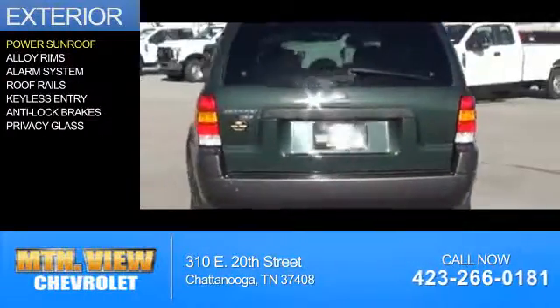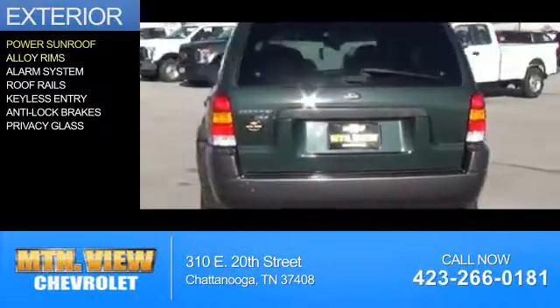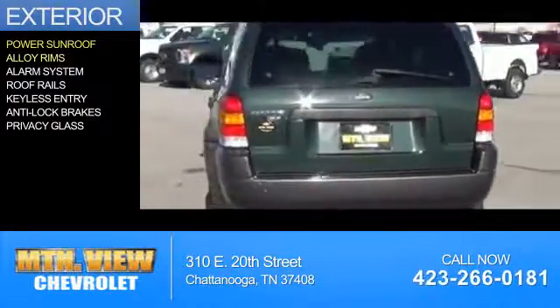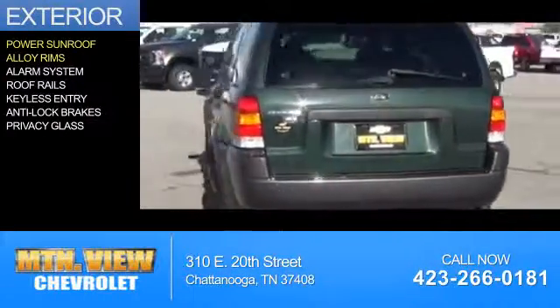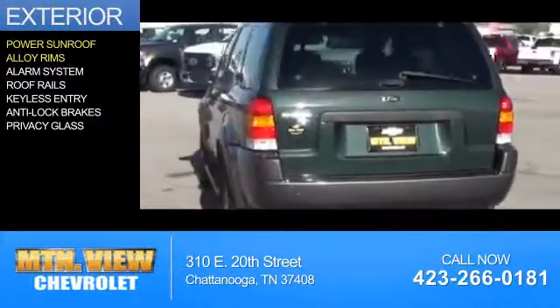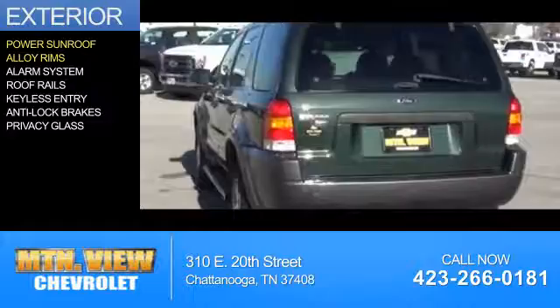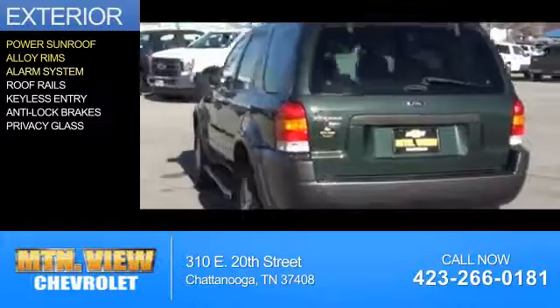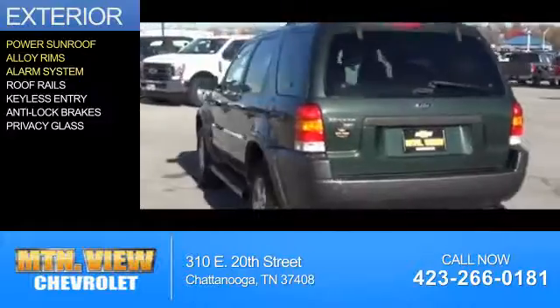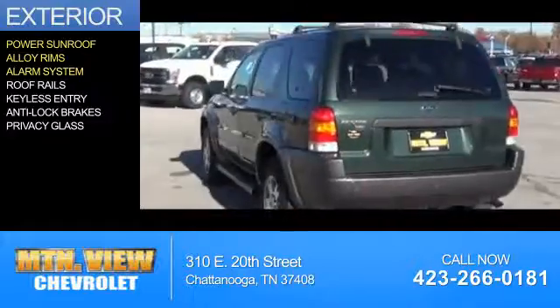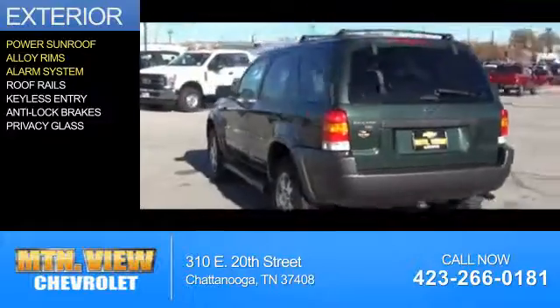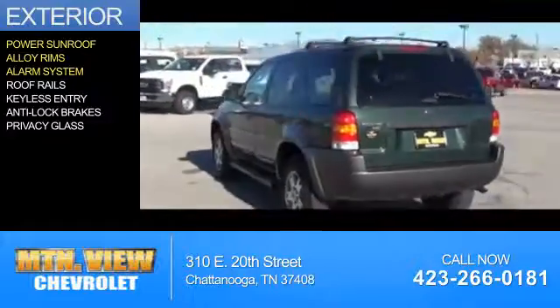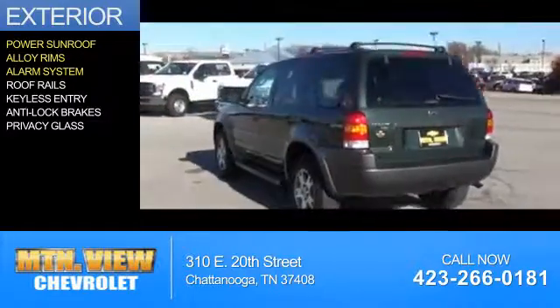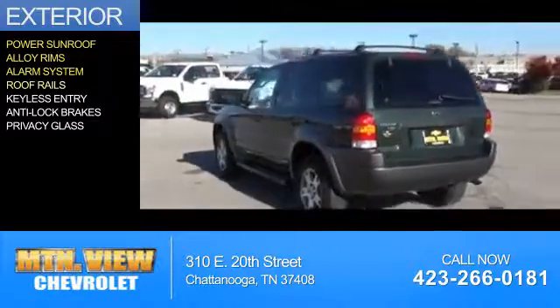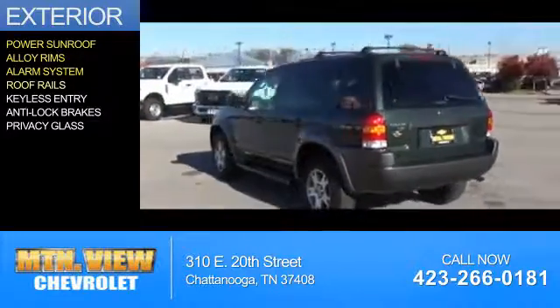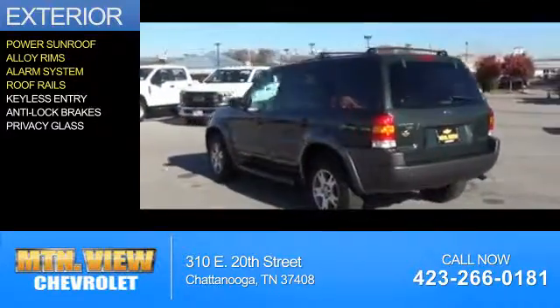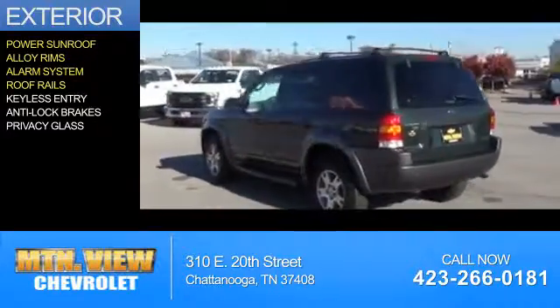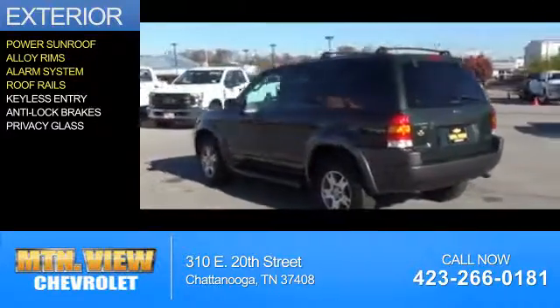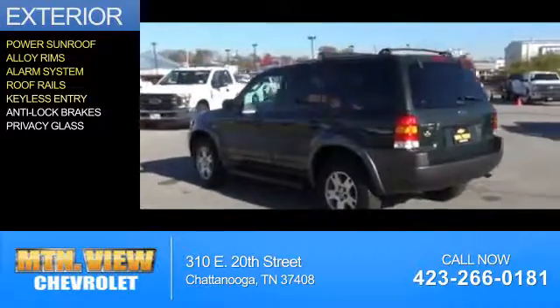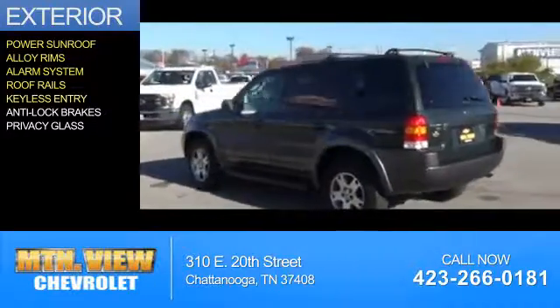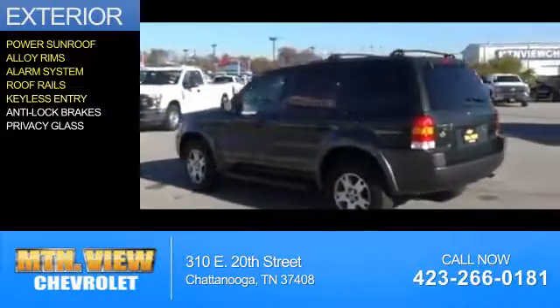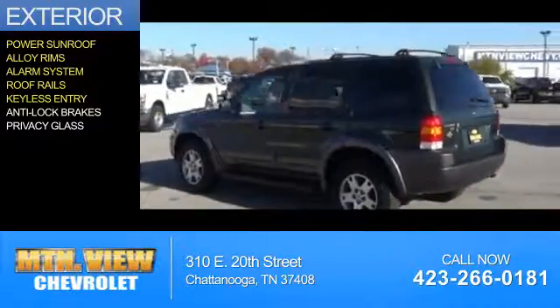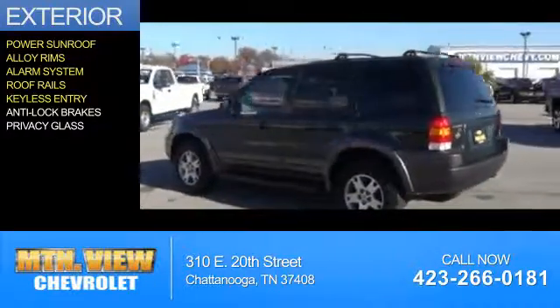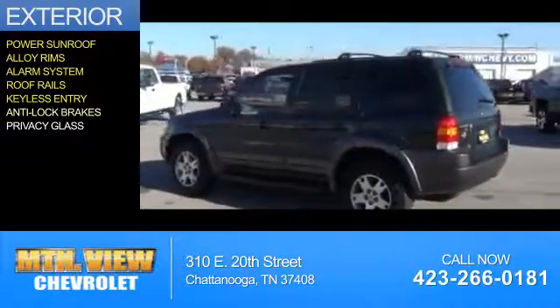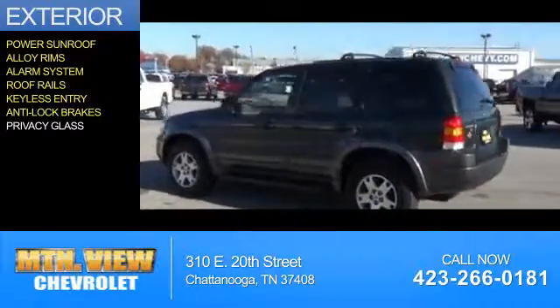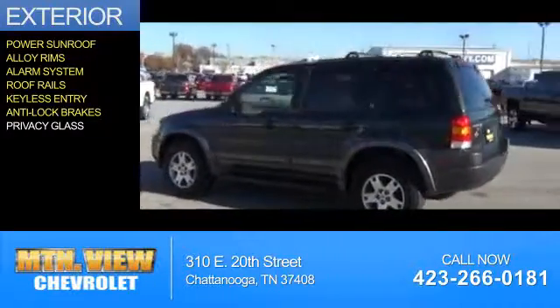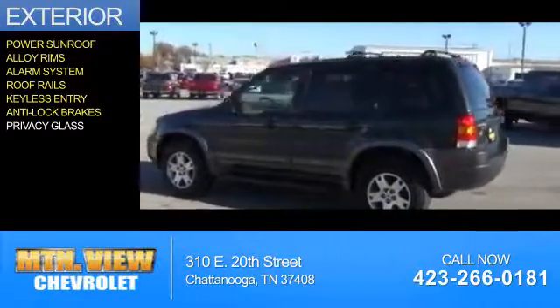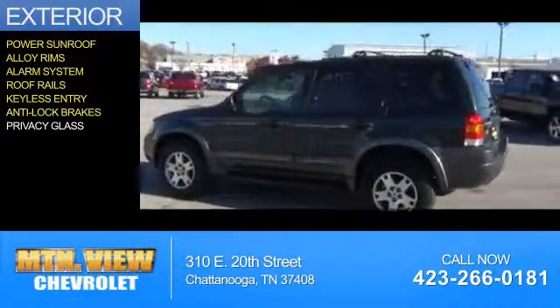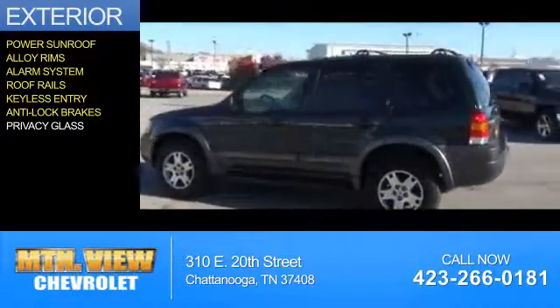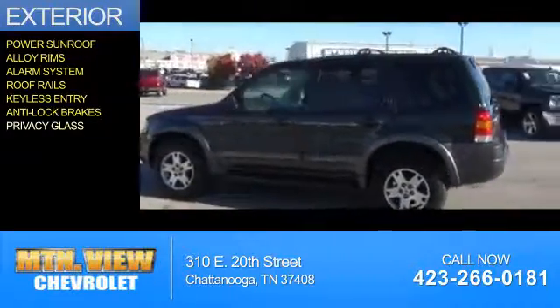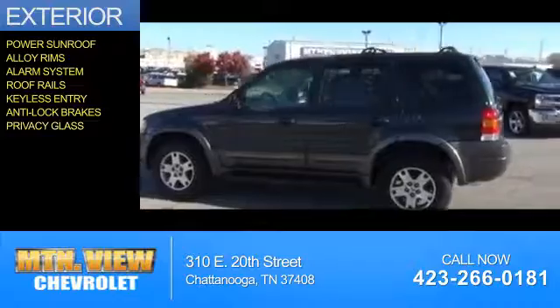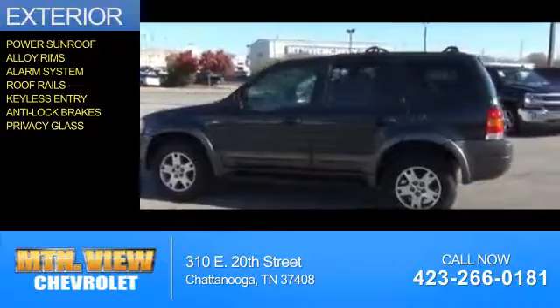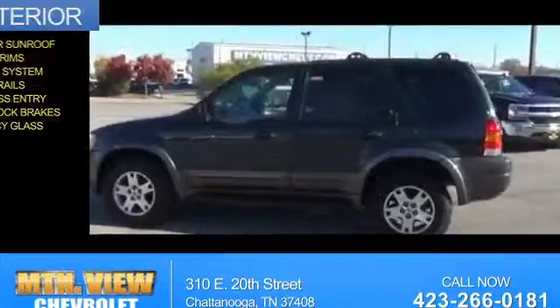alloy rims, an alarm system, roof rails, keyless entry, anti-lock brakes, and privacy glass.